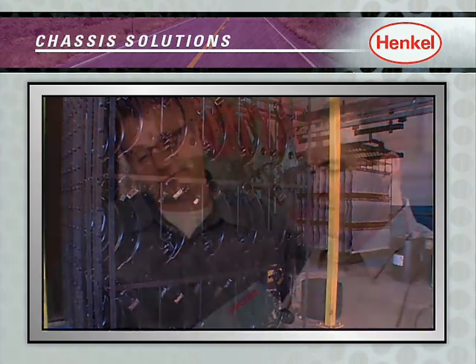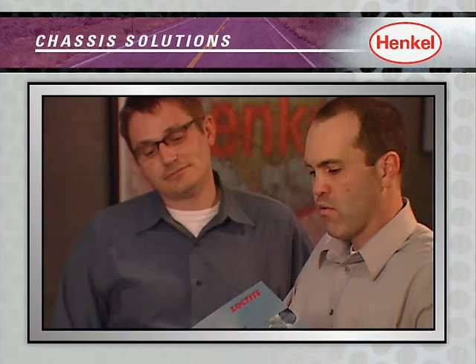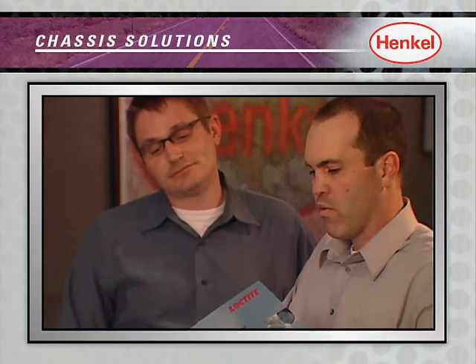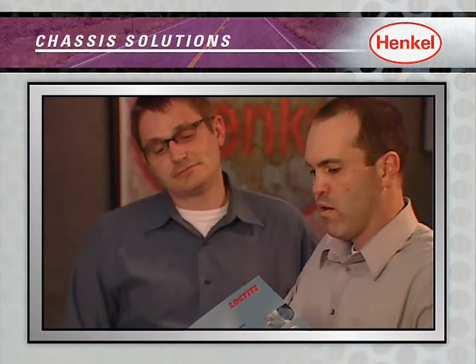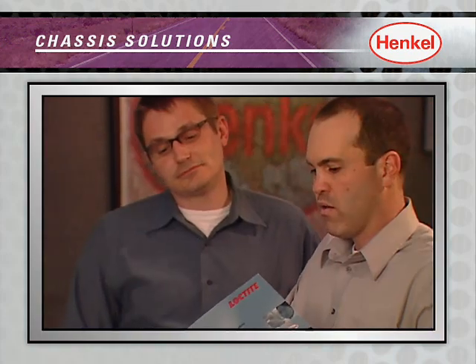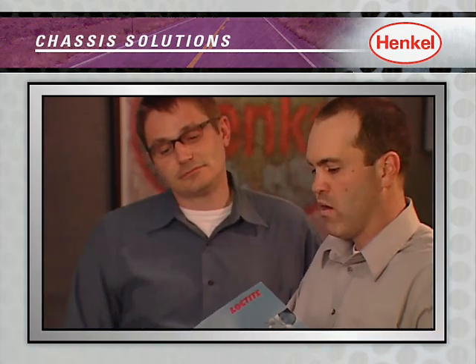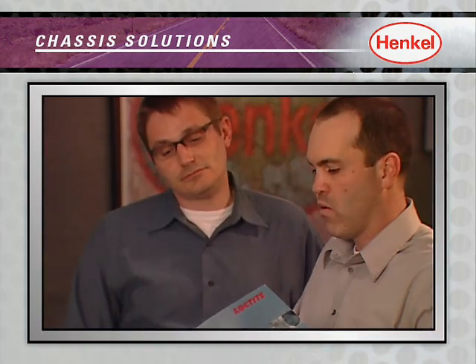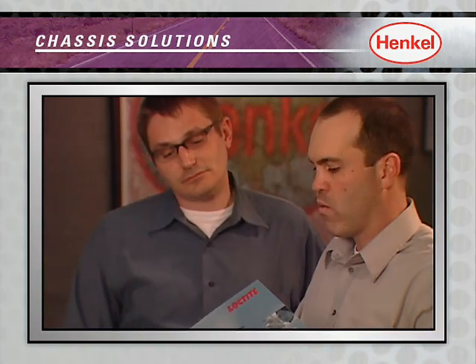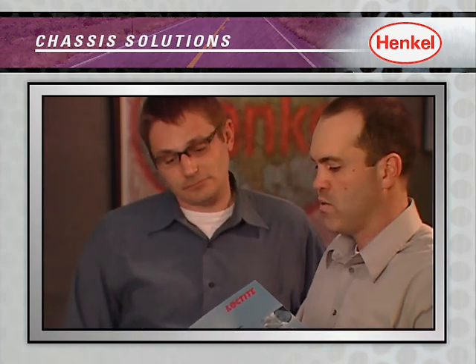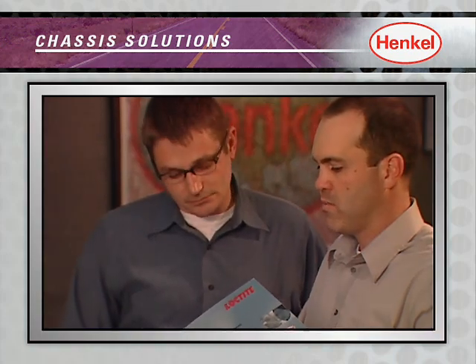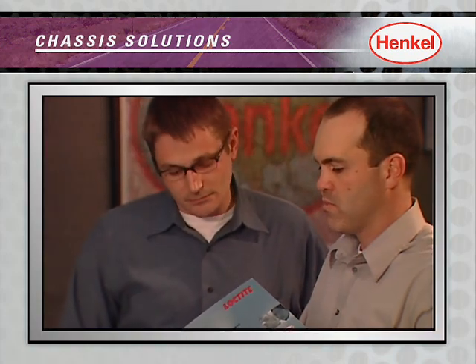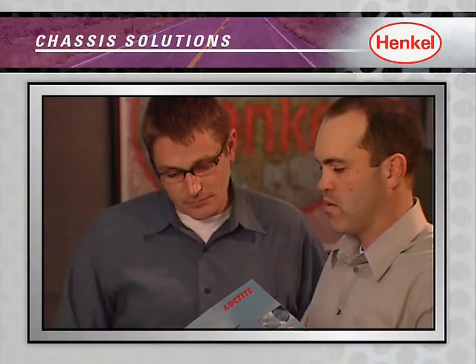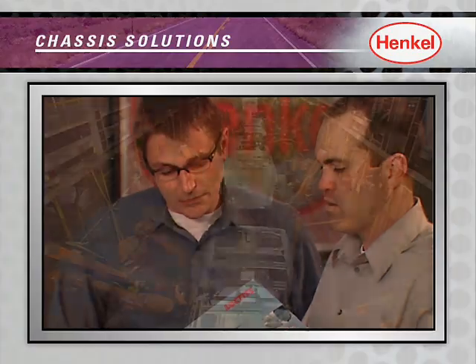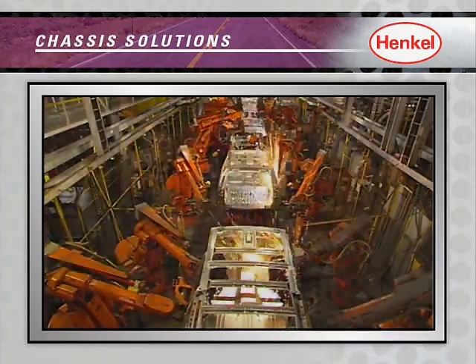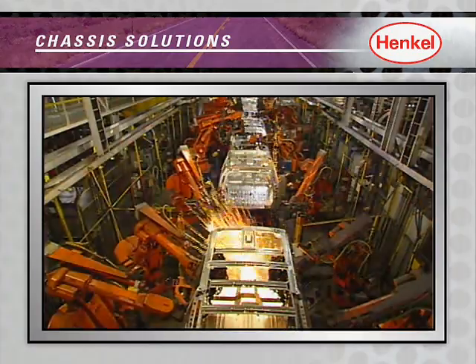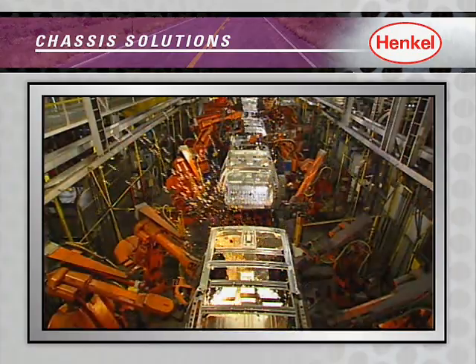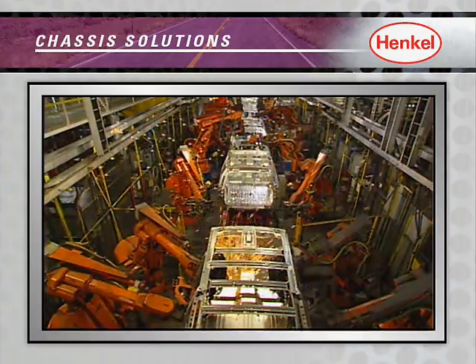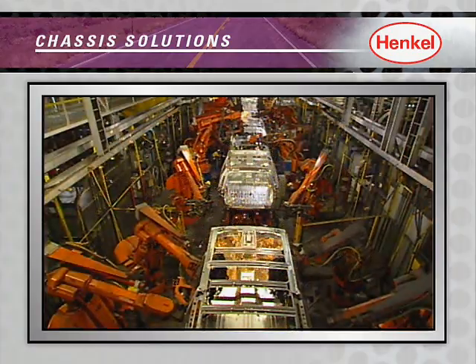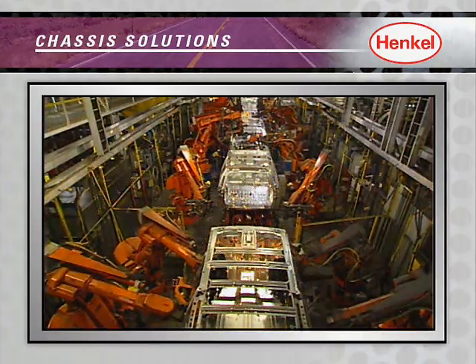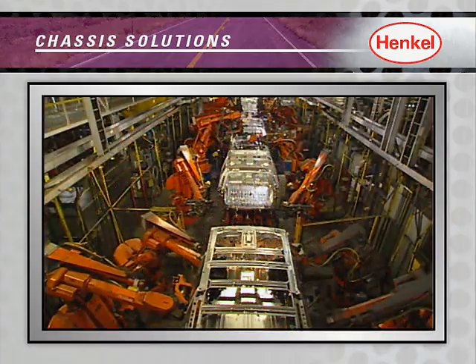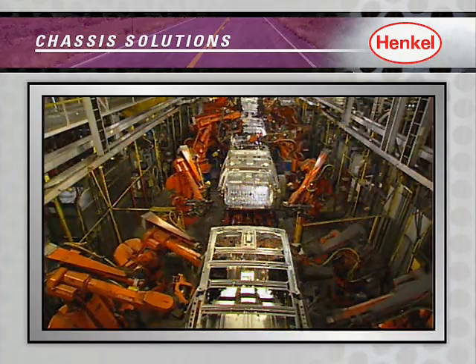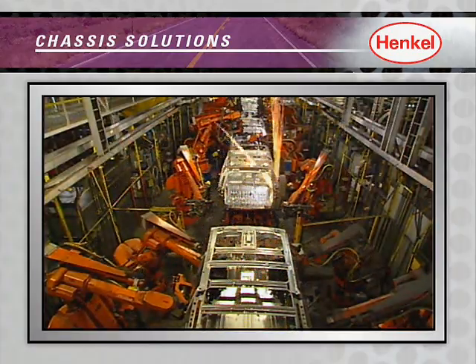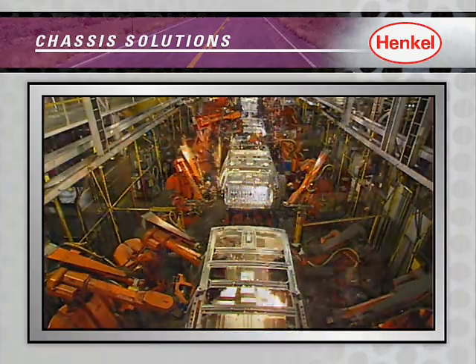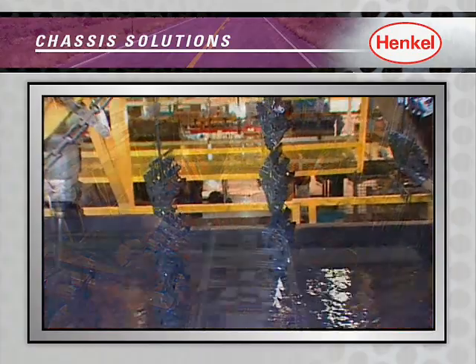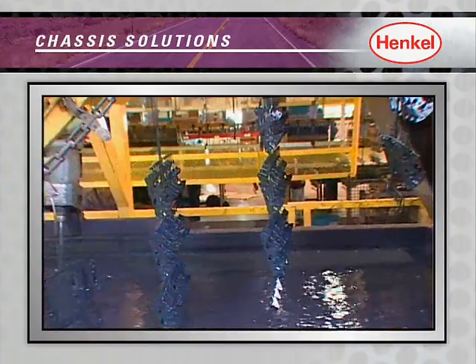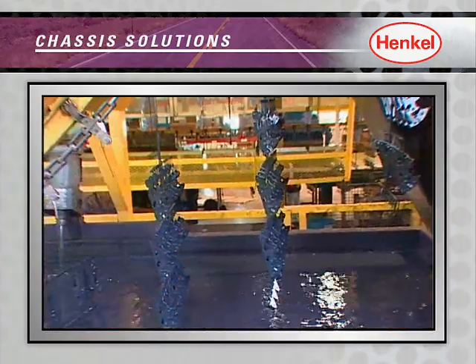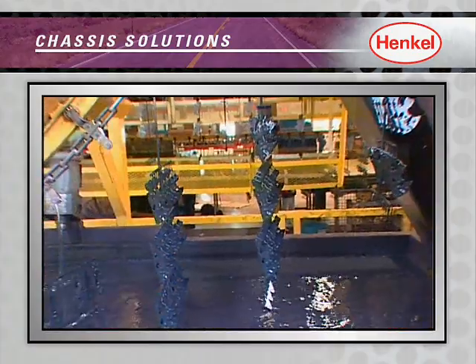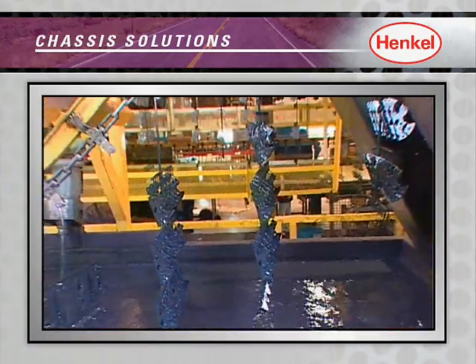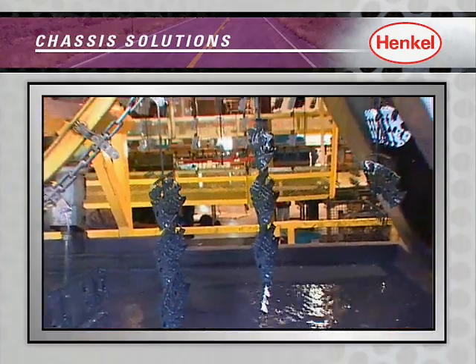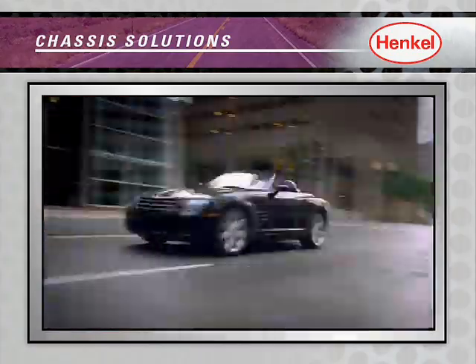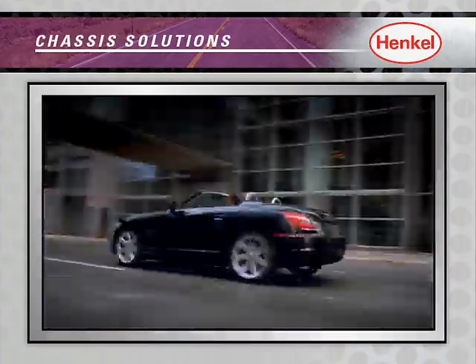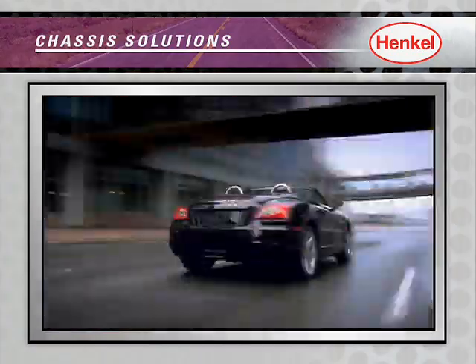So let our team at Henkel help you improve your chassis manufacturing and process needs today.